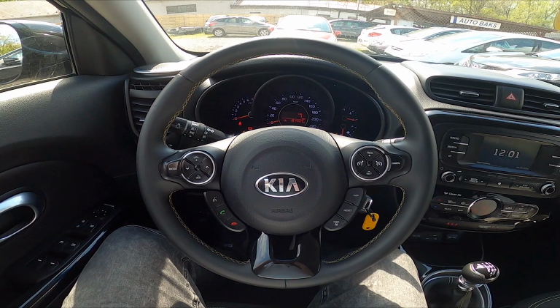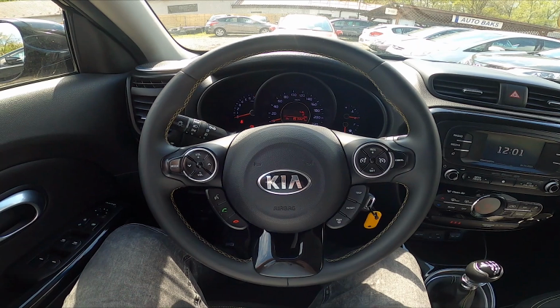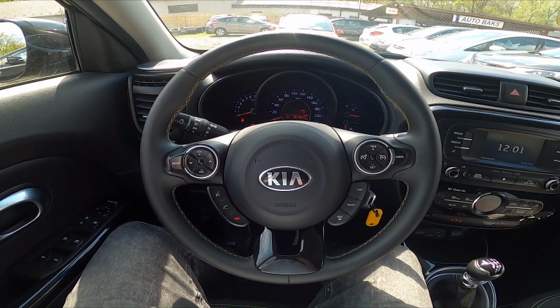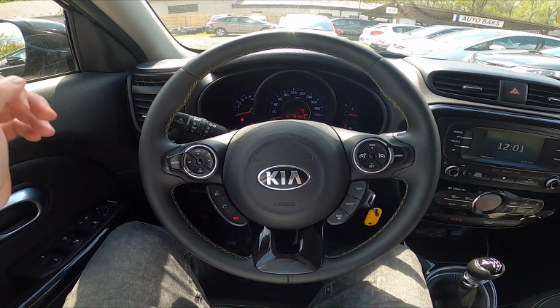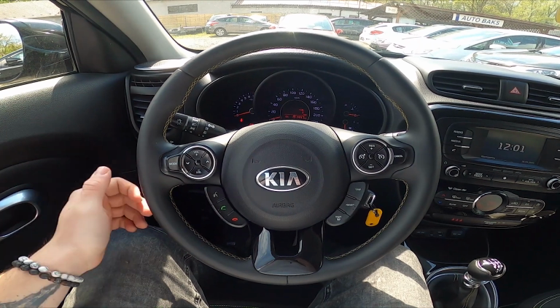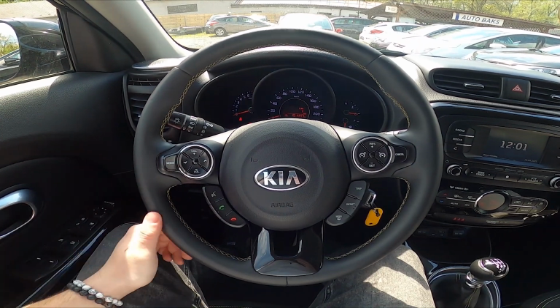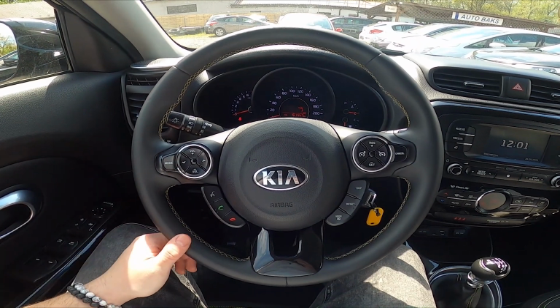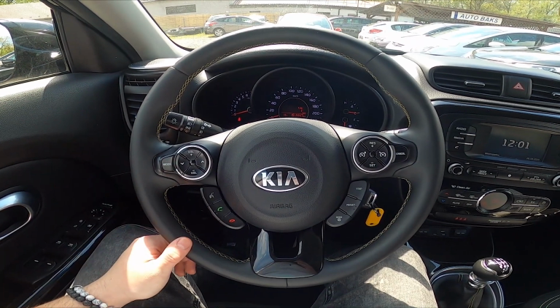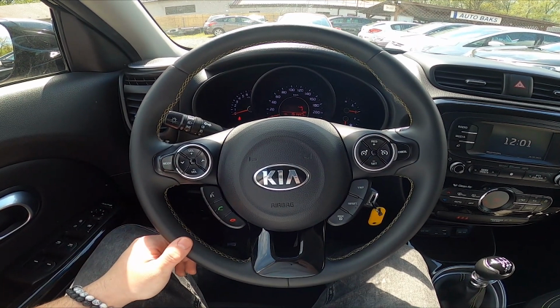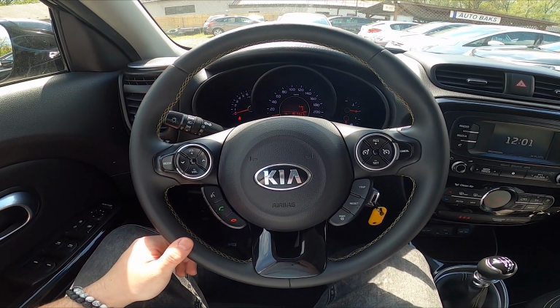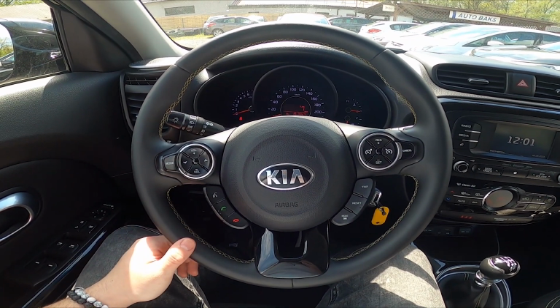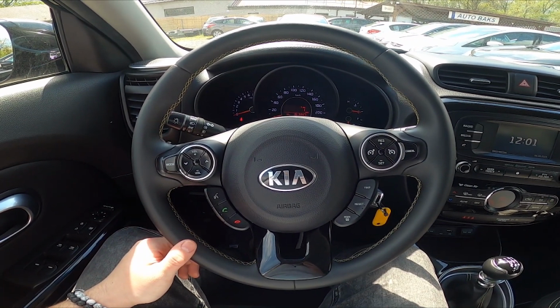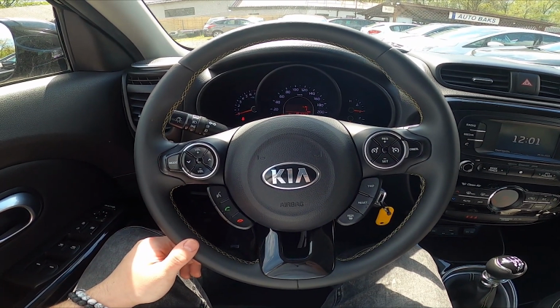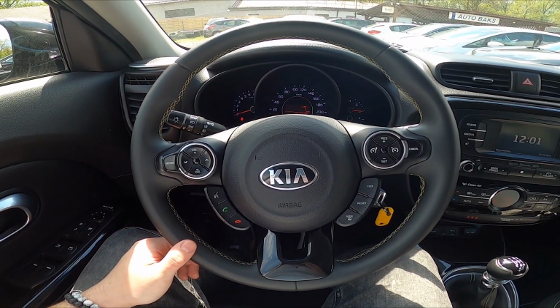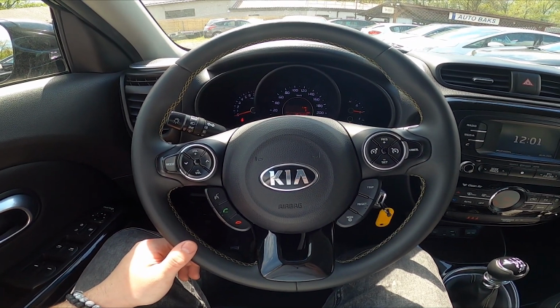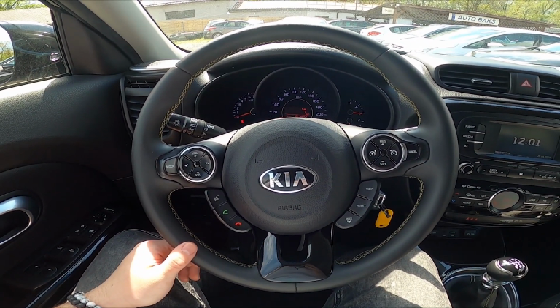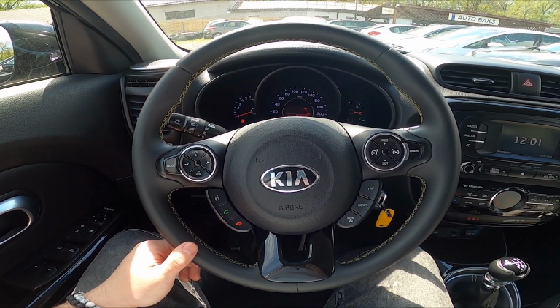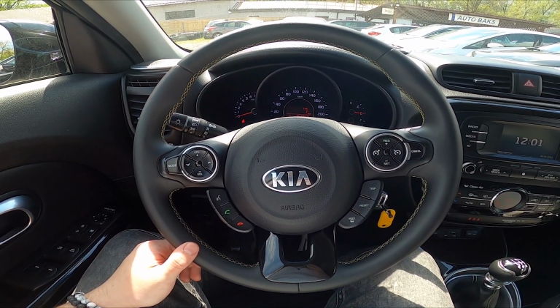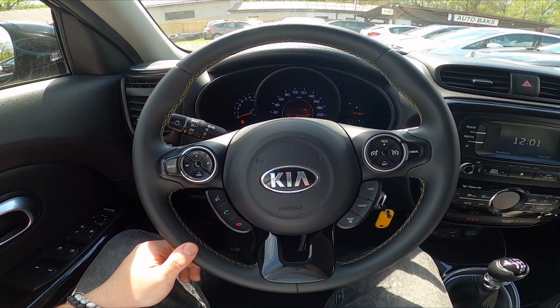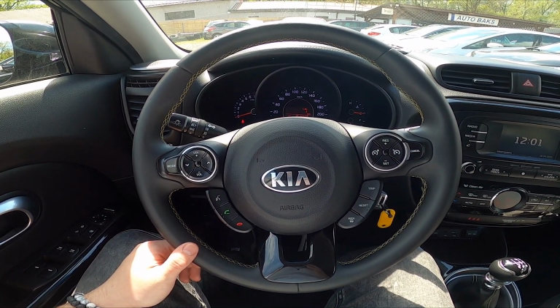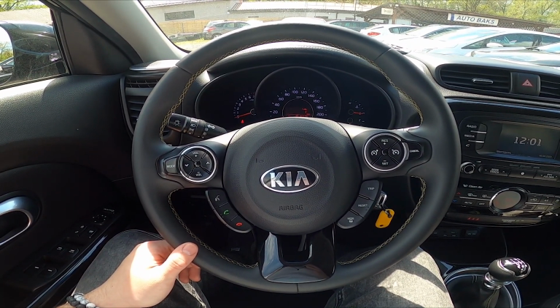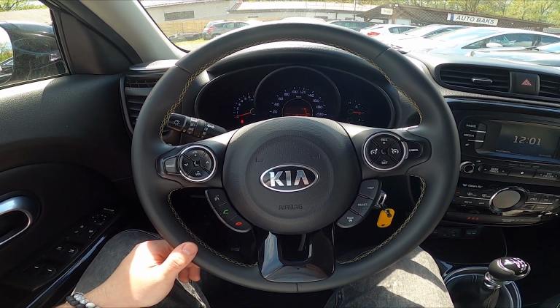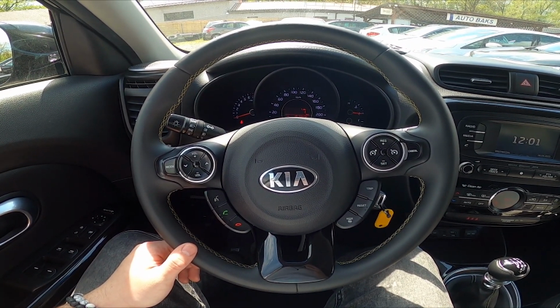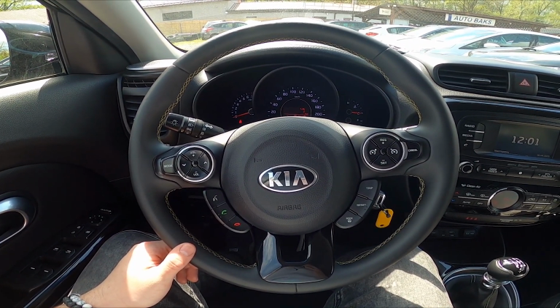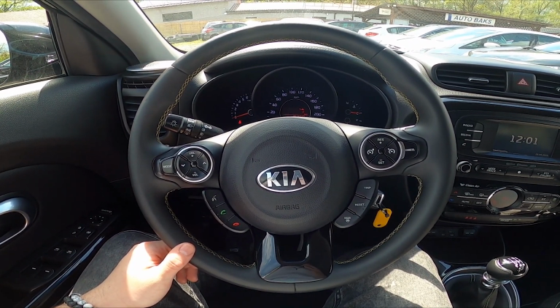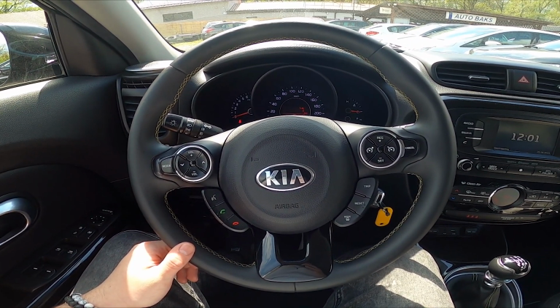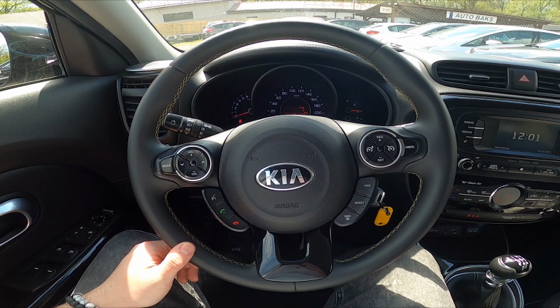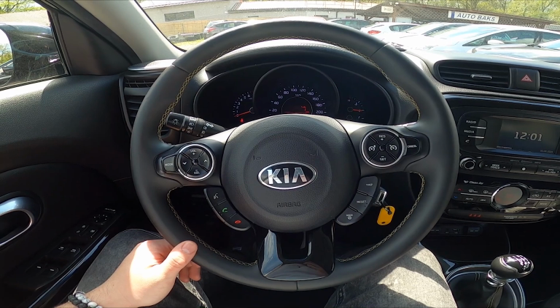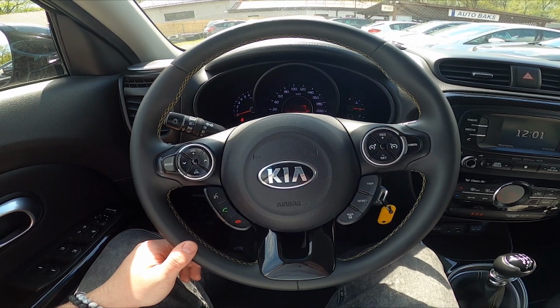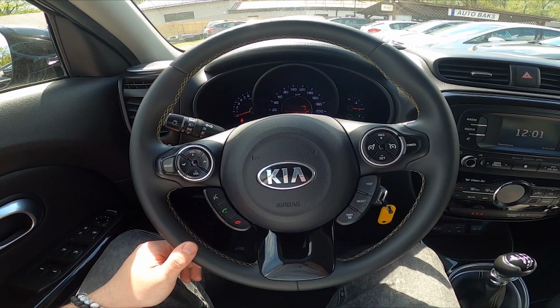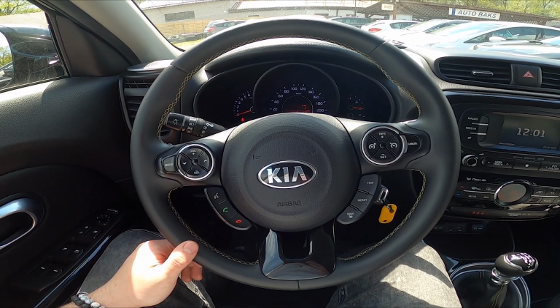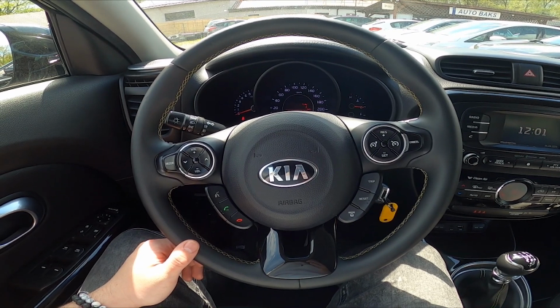Hello! Today I'm in a Kia Soul. In this video I'll show you how to manually lock and unlock all the doors.